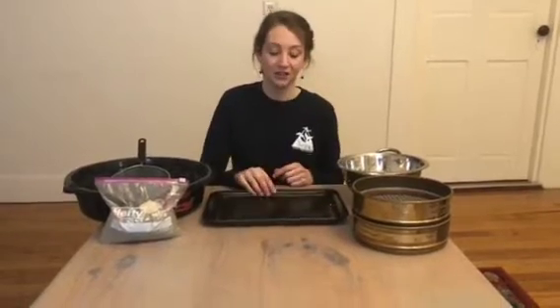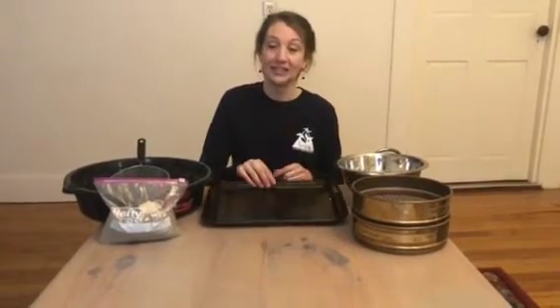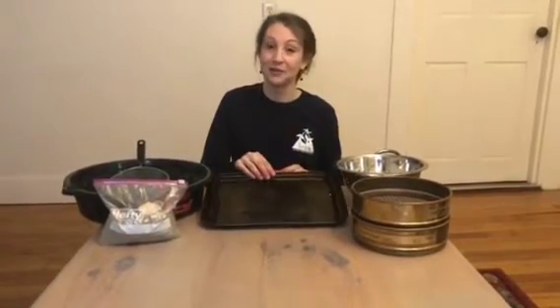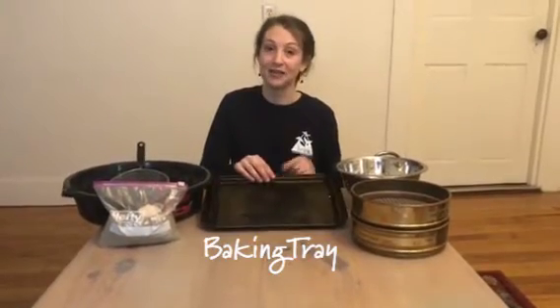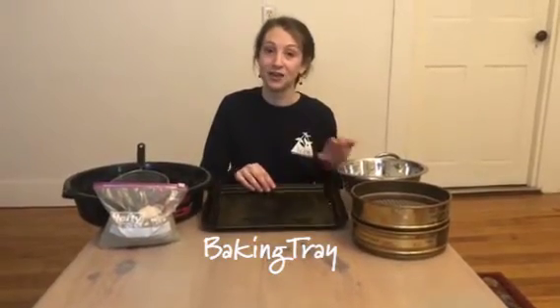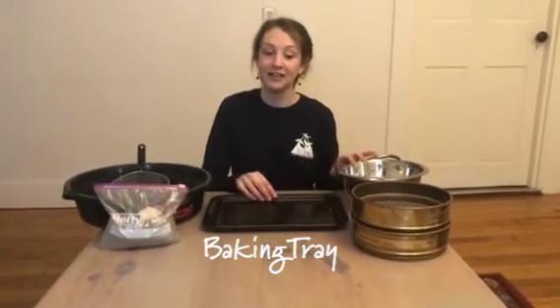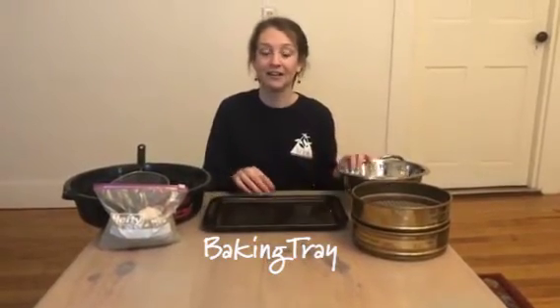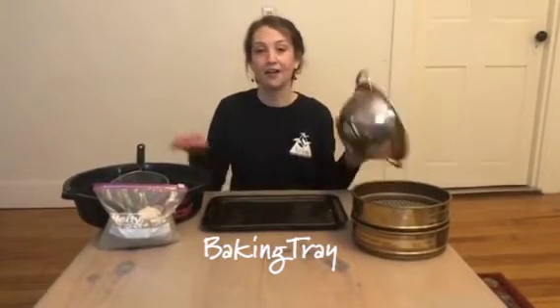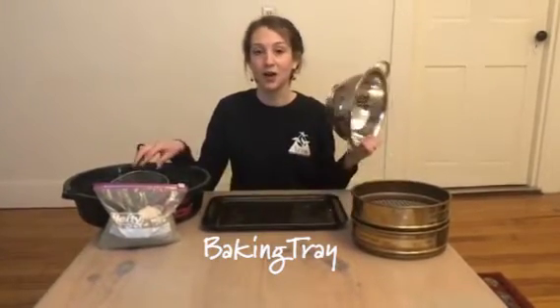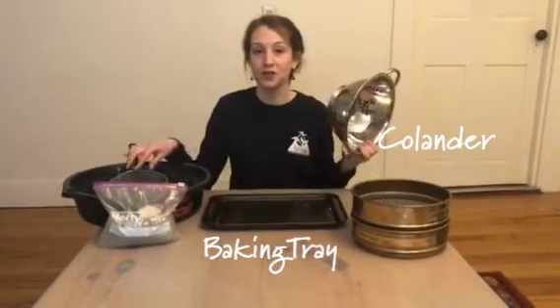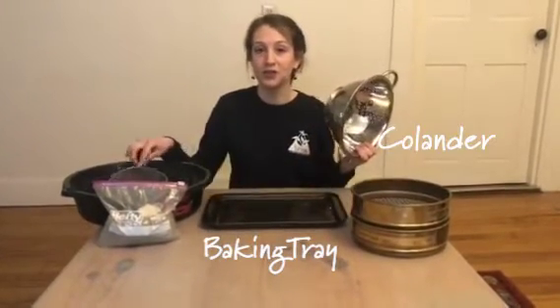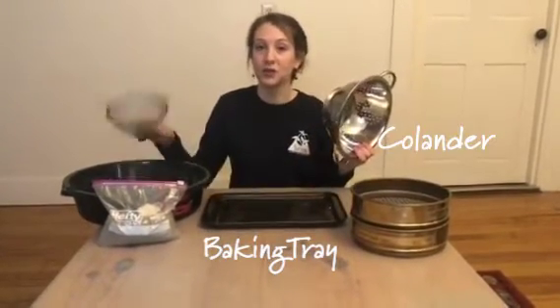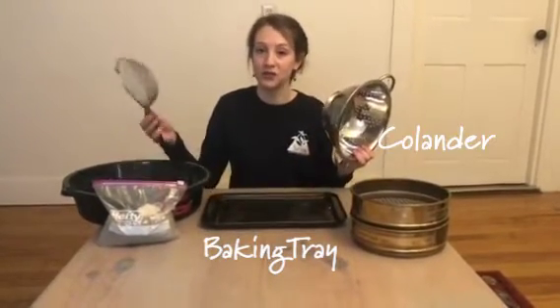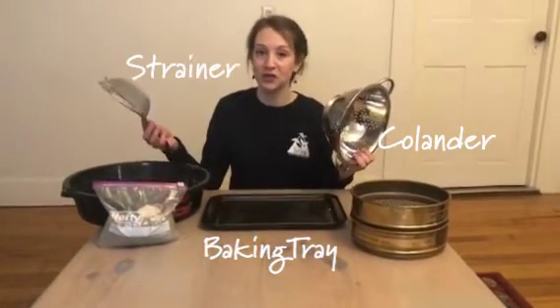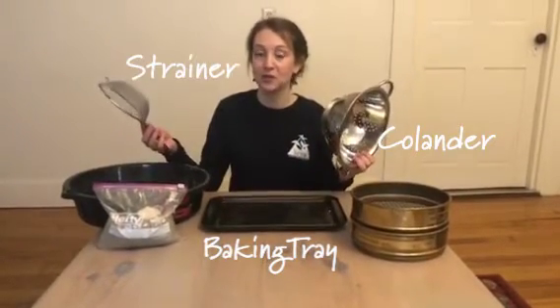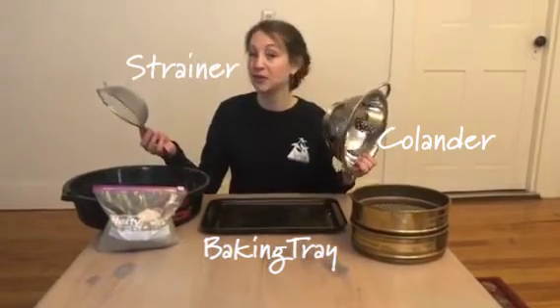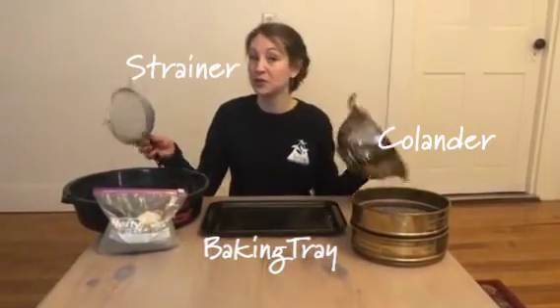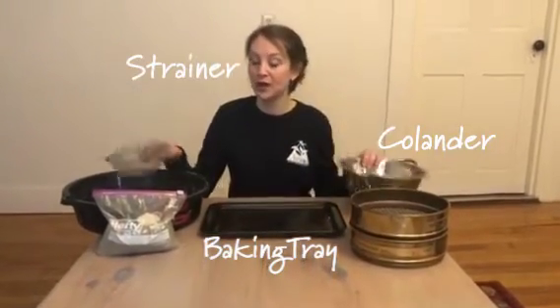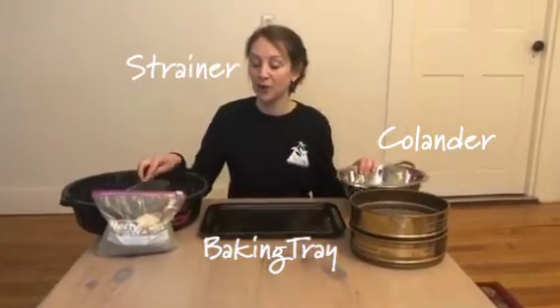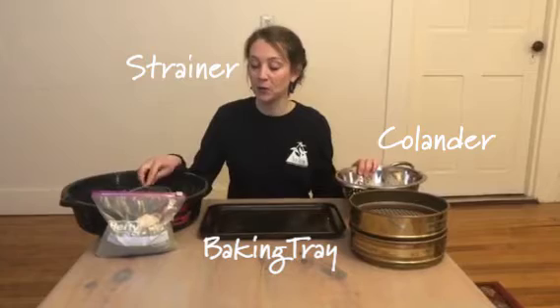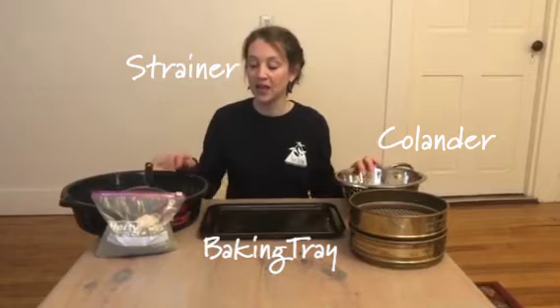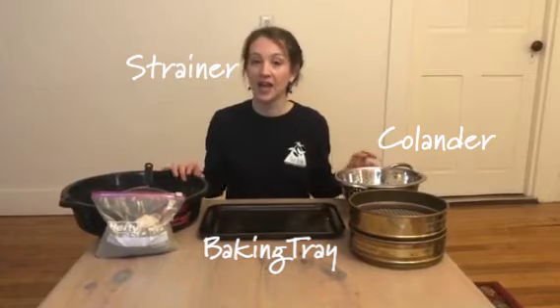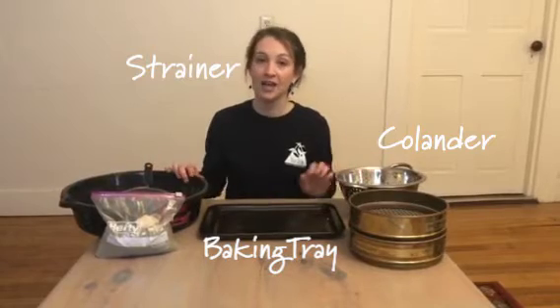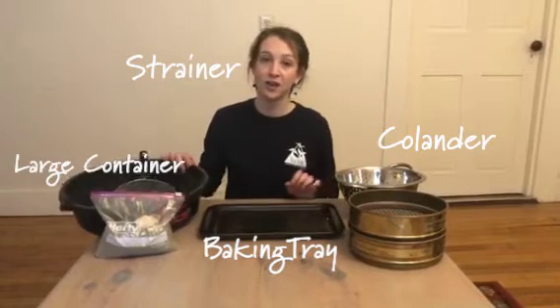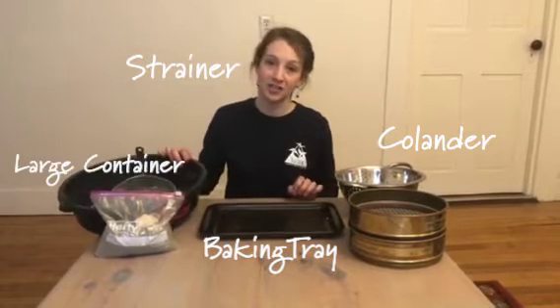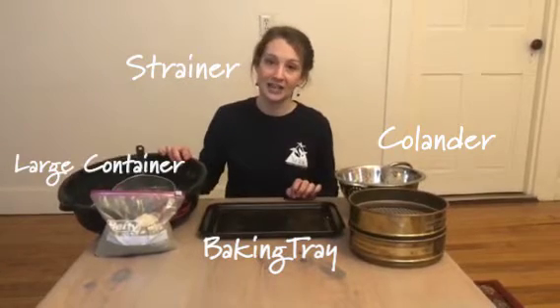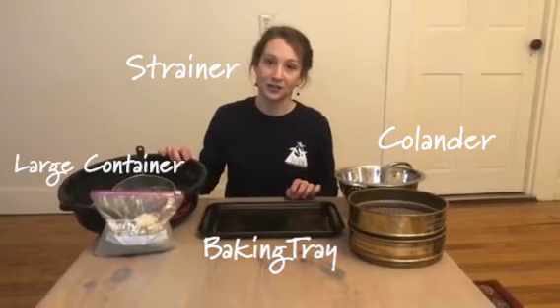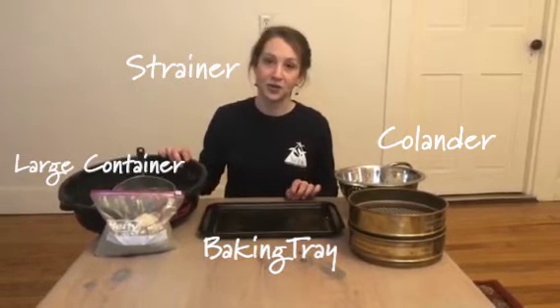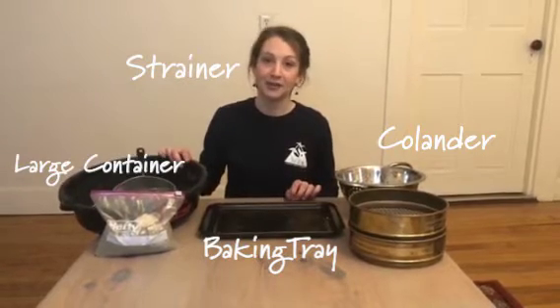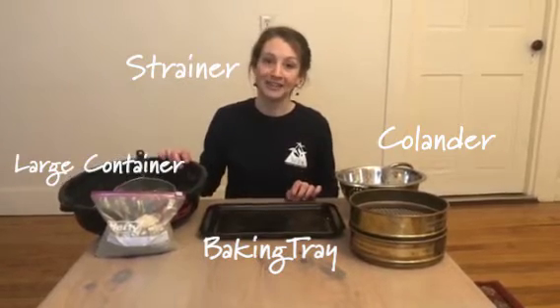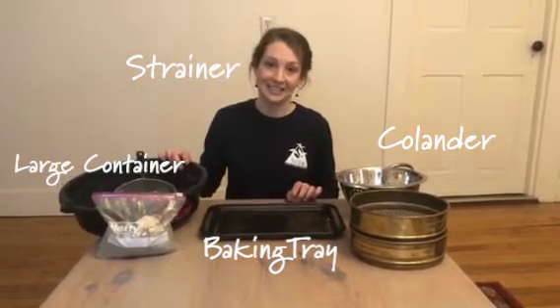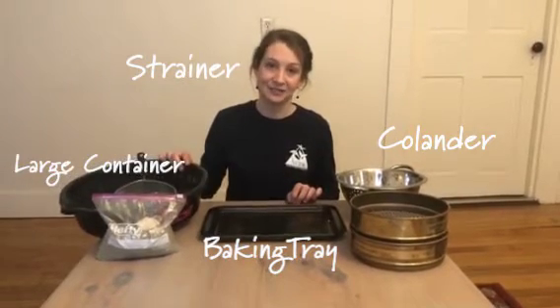You'll need a baking tray, a colander or a strainer depending on what you have at home, and a large container that you don't mind getting sand in.